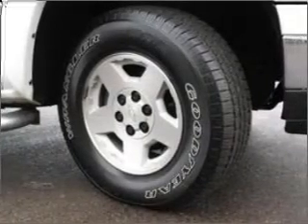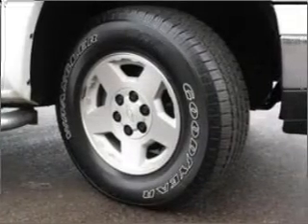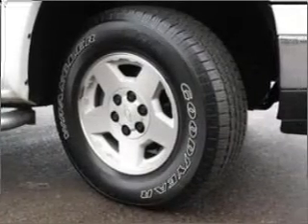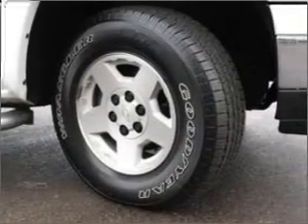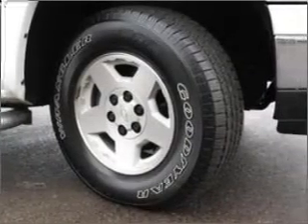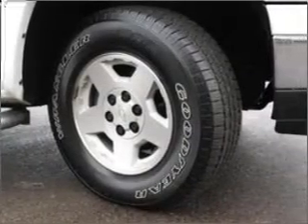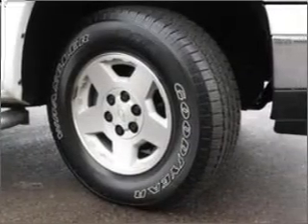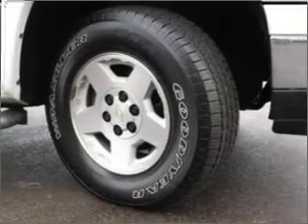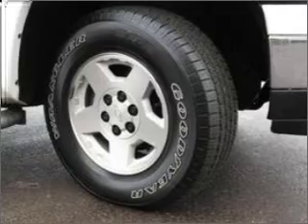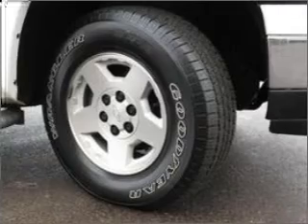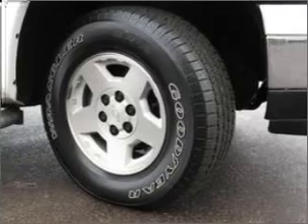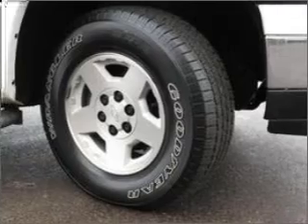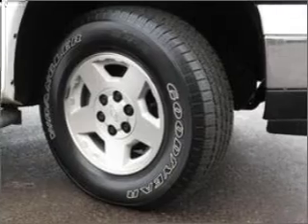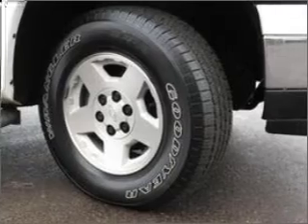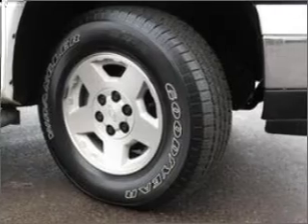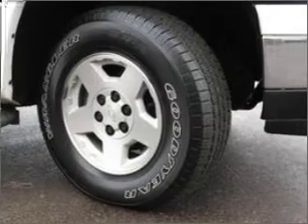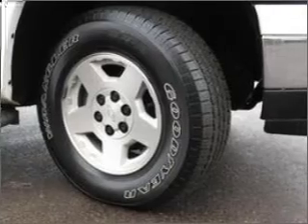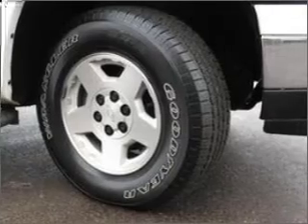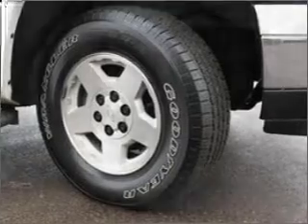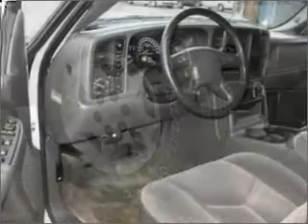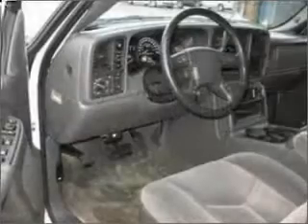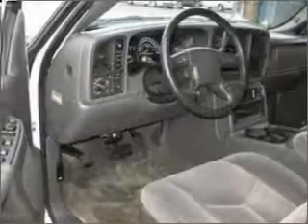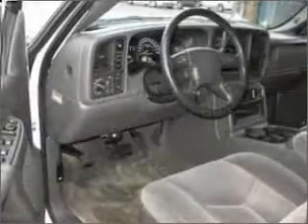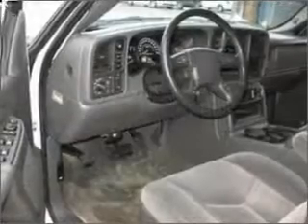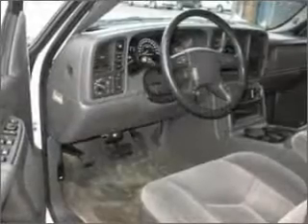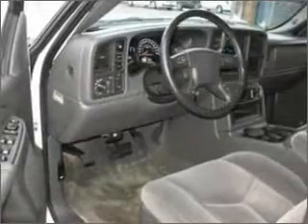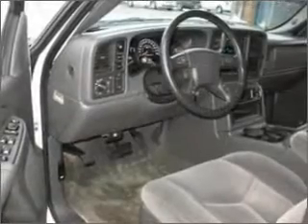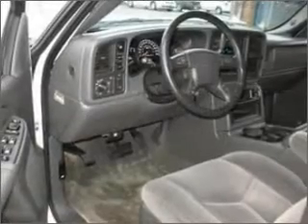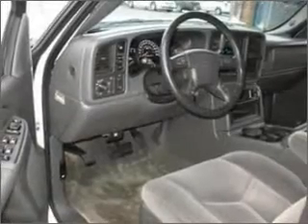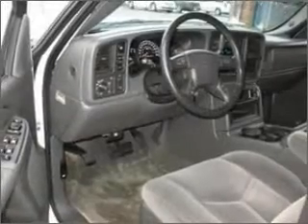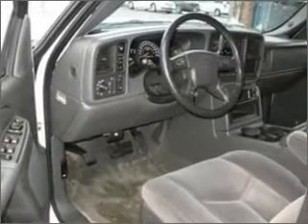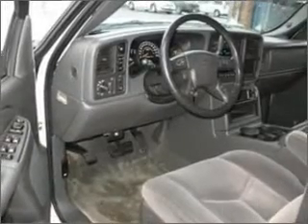It gives you peace of mind with its safety features, including four-wheel ABS brakes, front ventilated disc brakes, passenger airbag, and more.